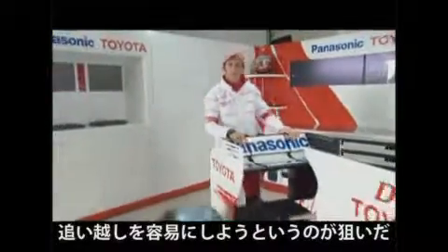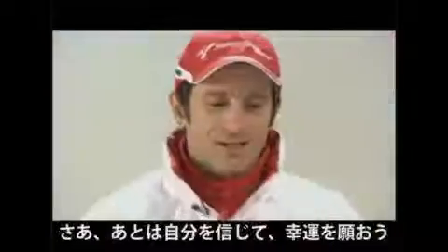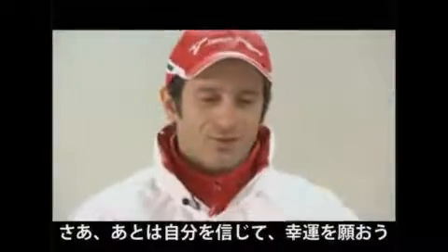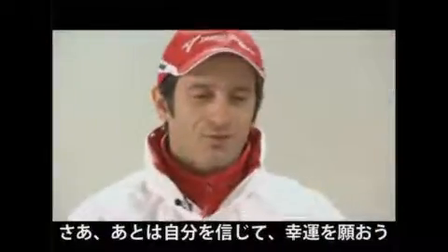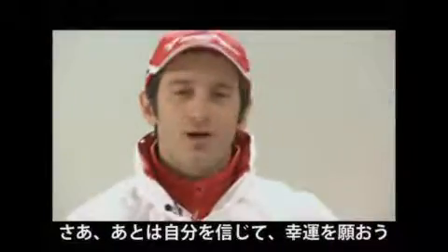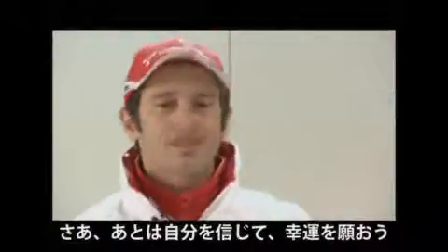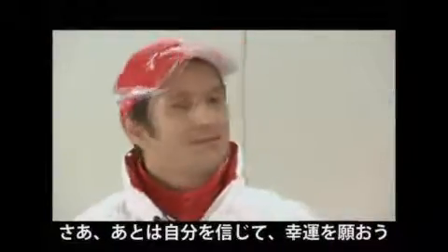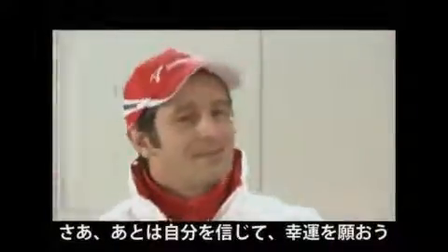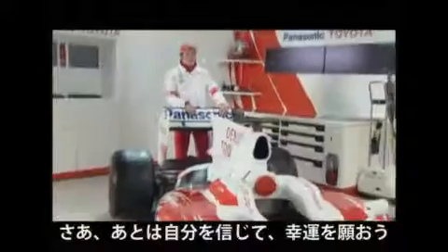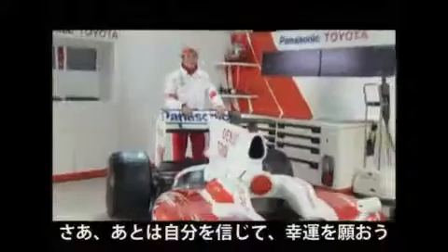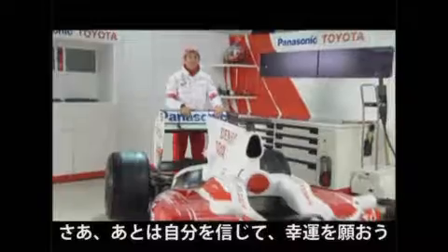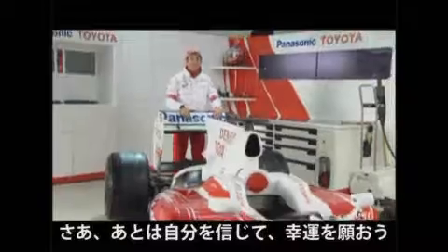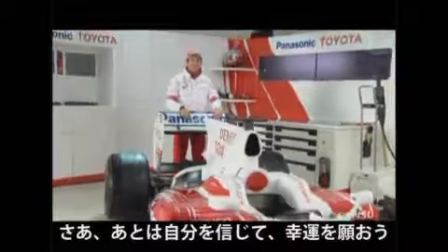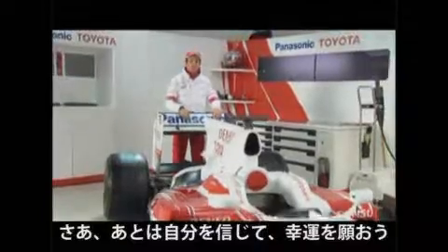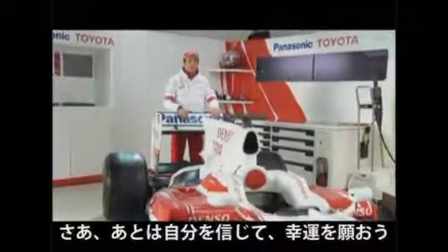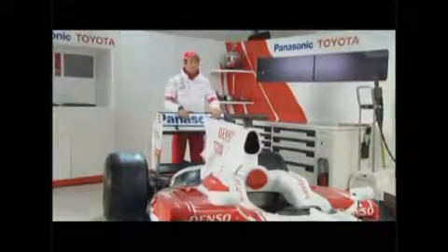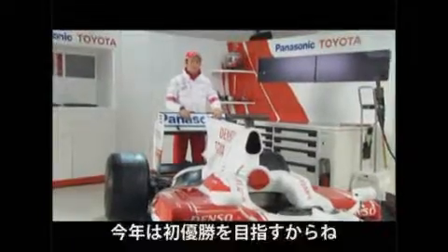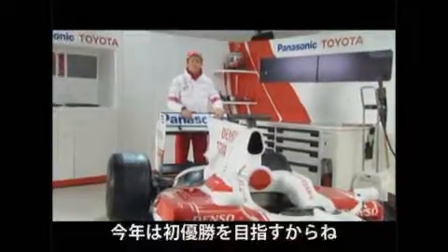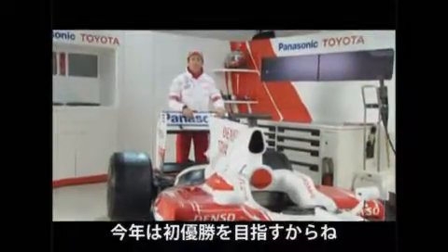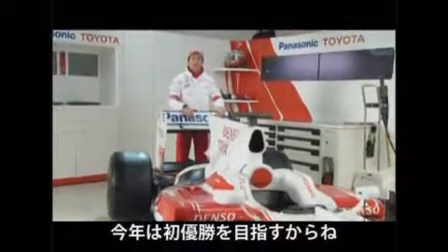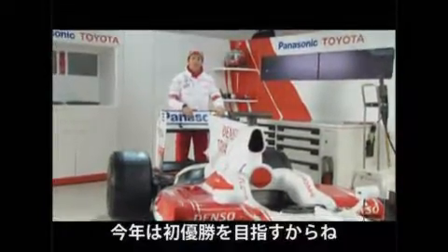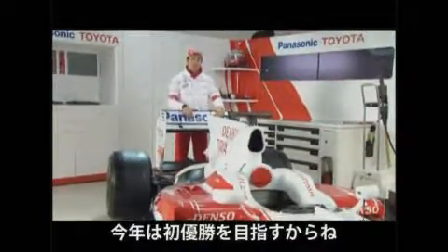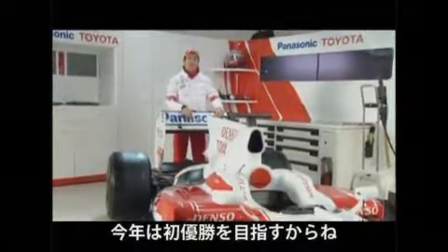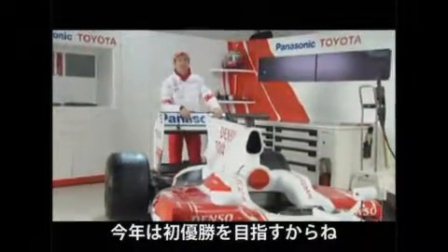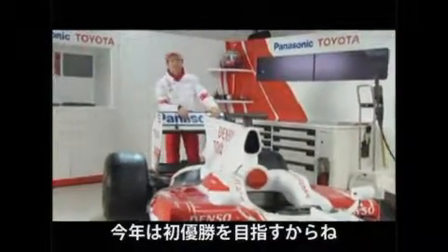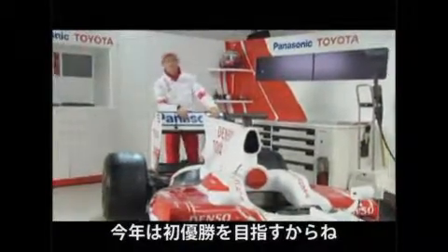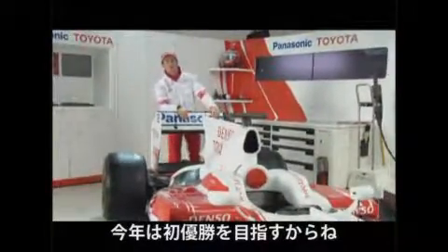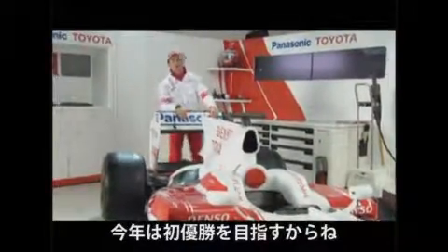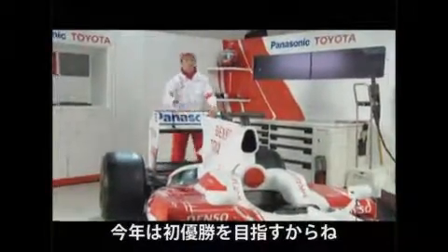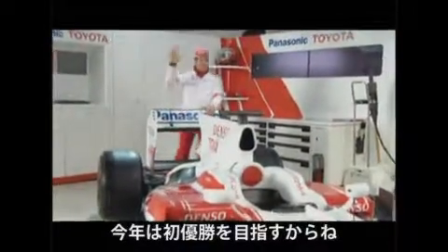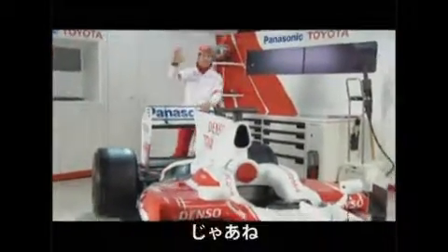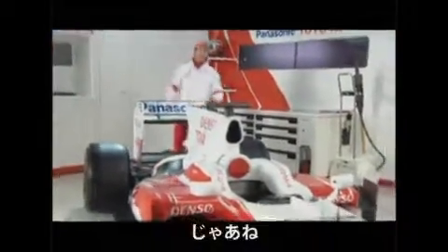So follow us and cross your fingers, because we are going to go out for the first run. See you soon!